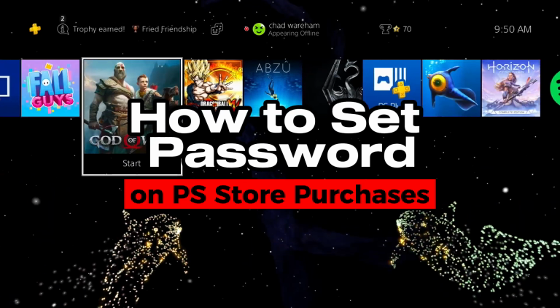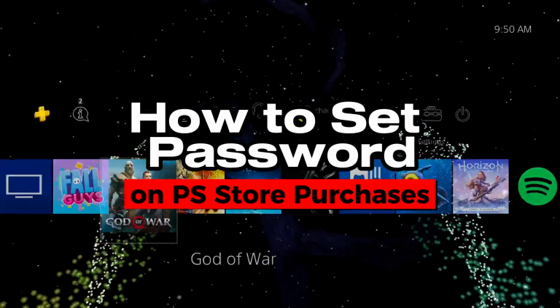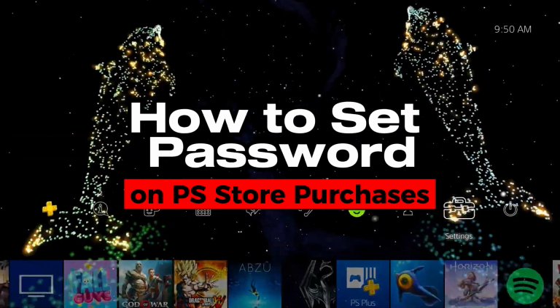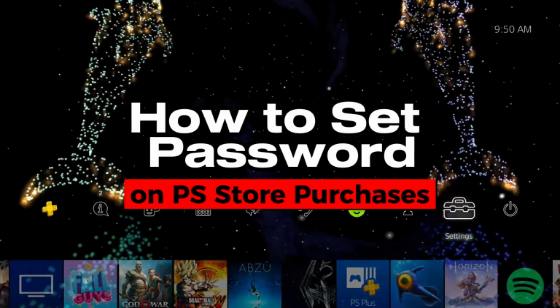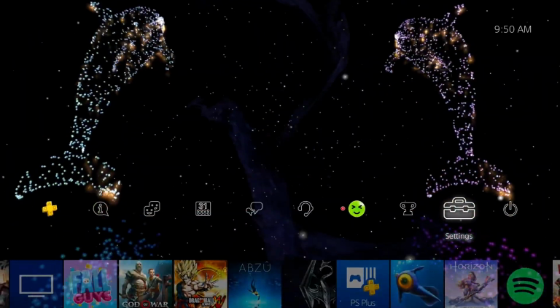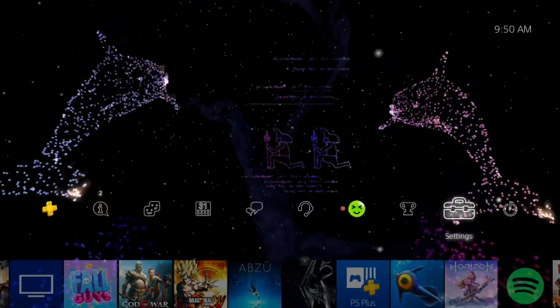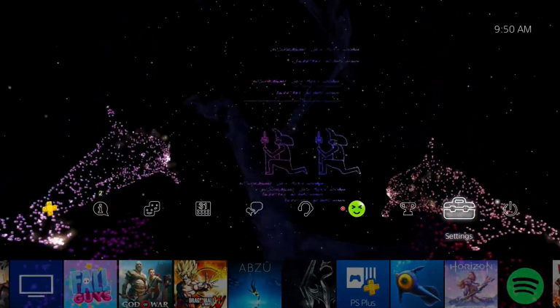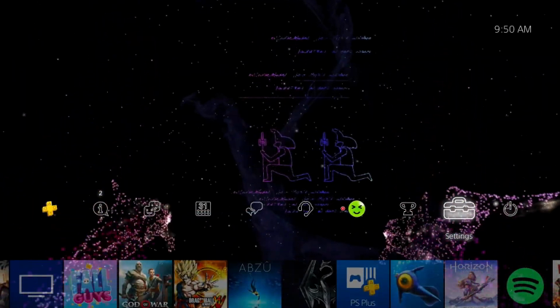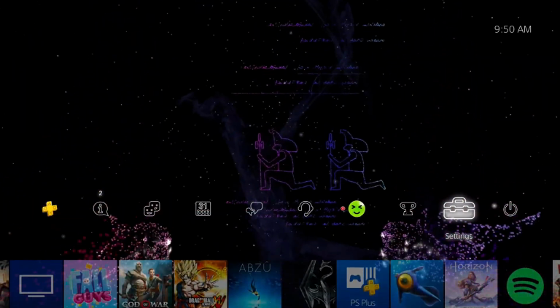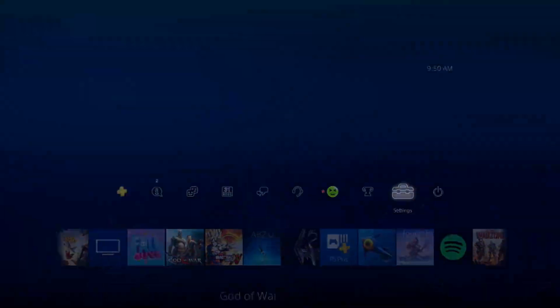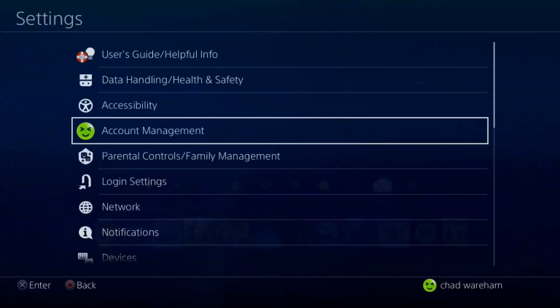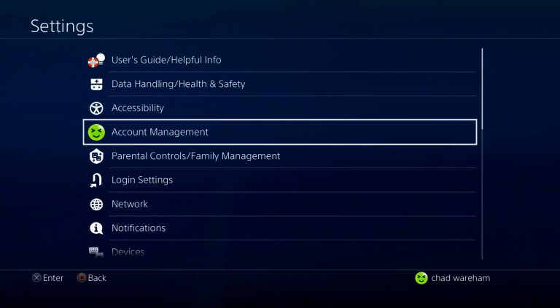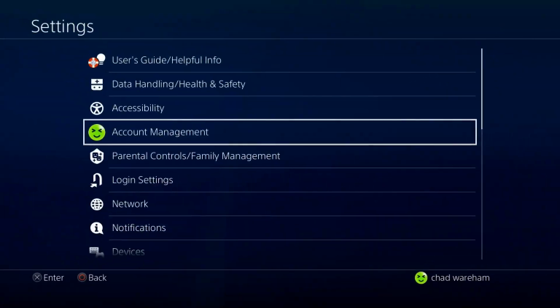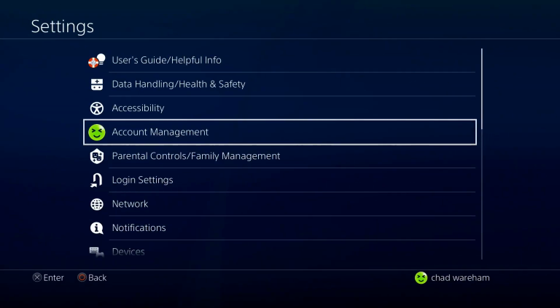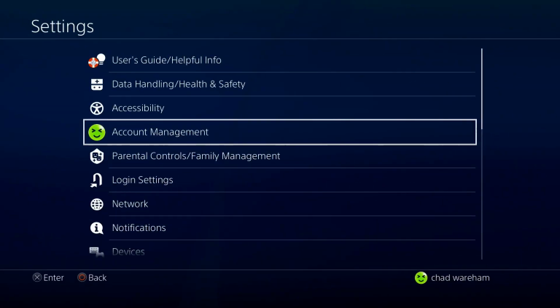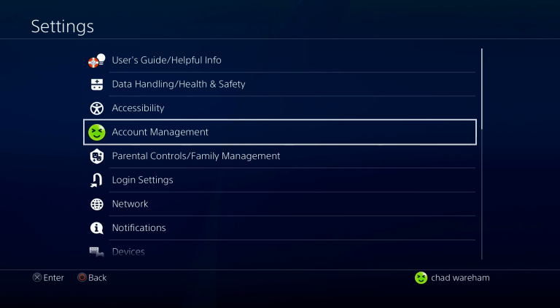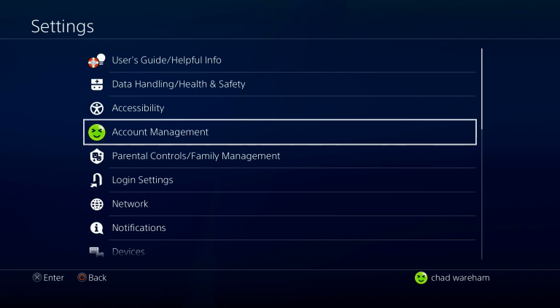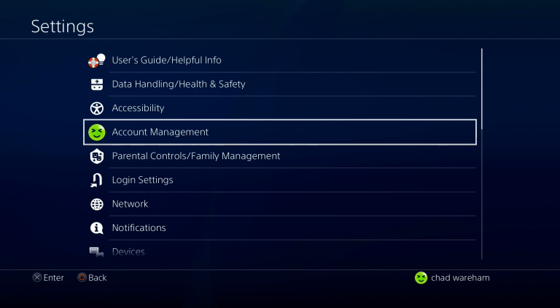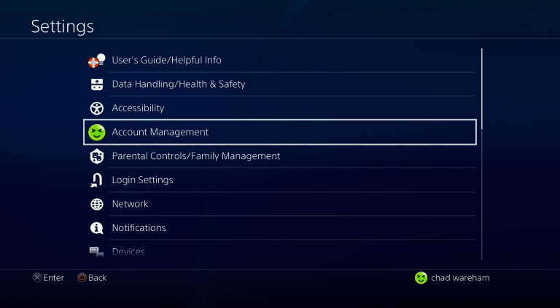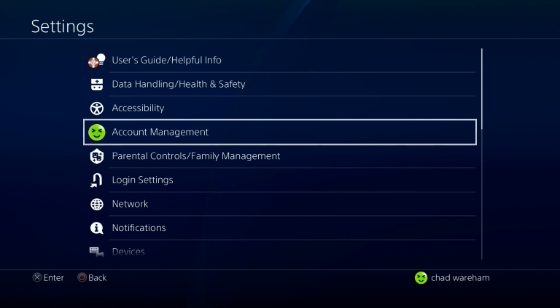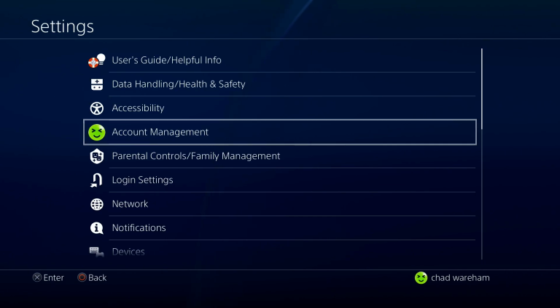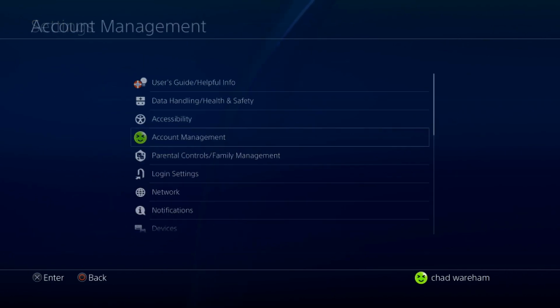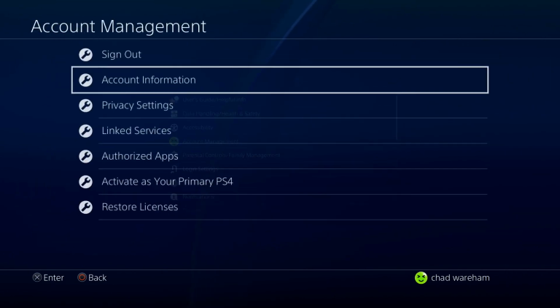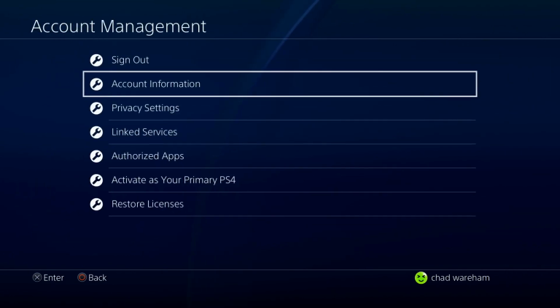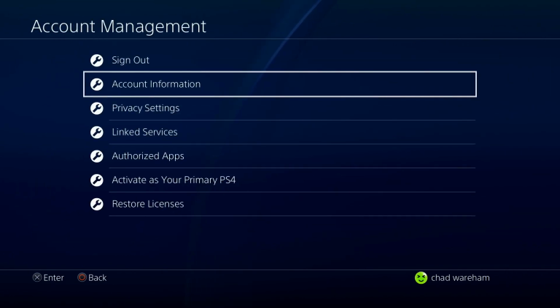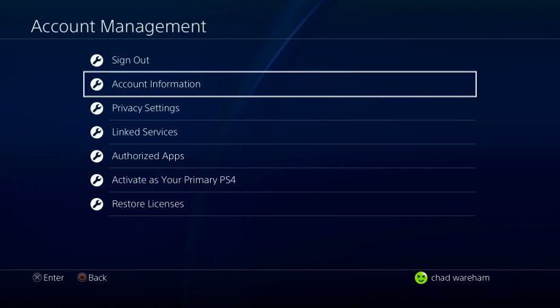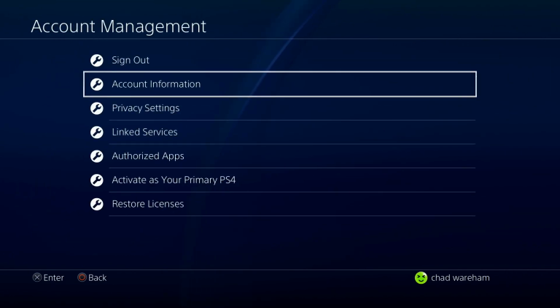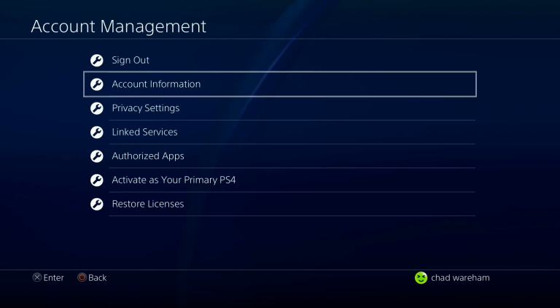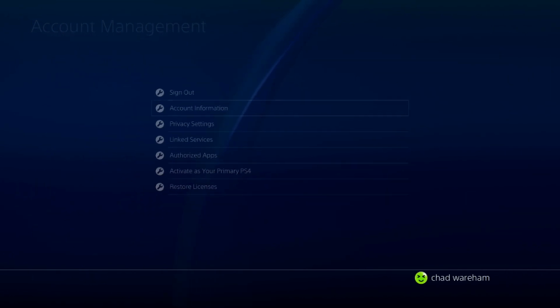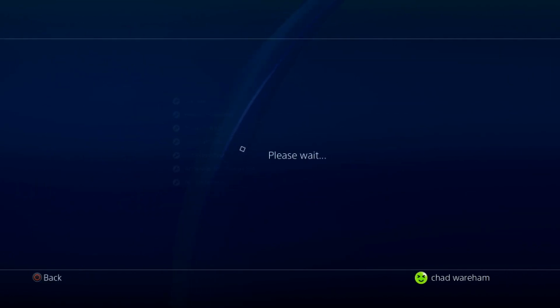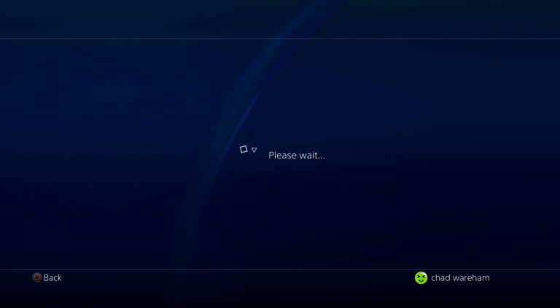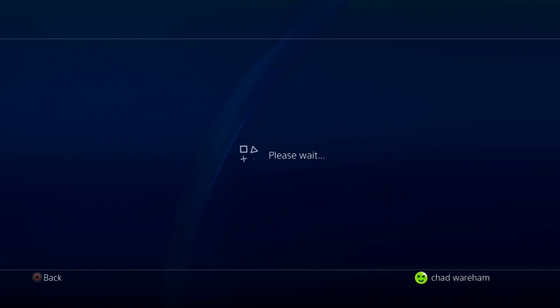The first thing you want to do is go to Settings. From here, we're going to go to Account Management, then Account Information.